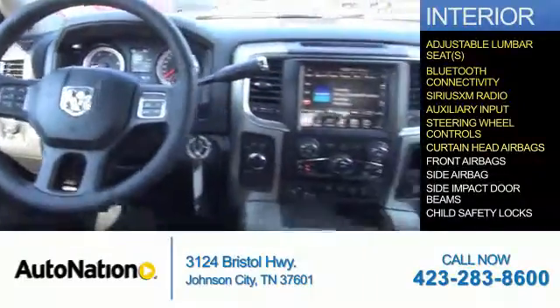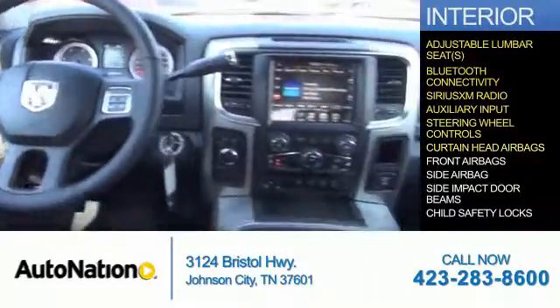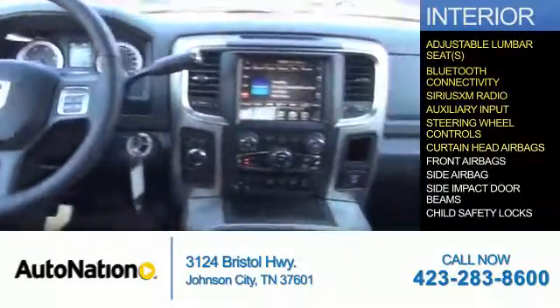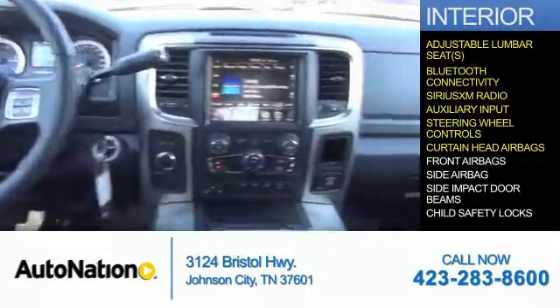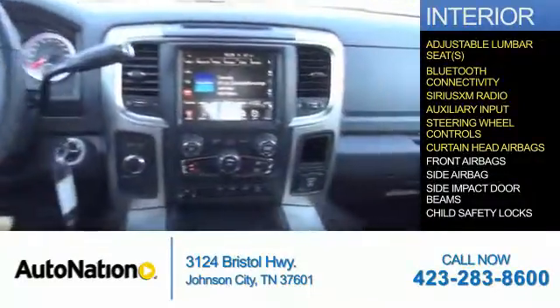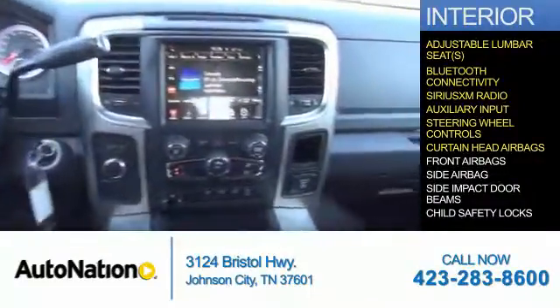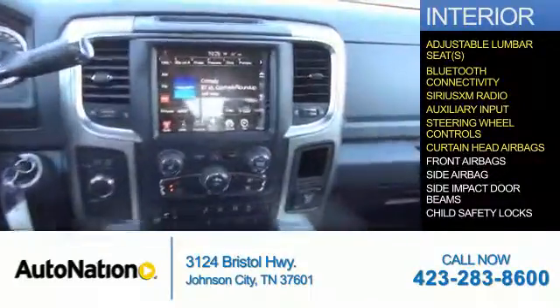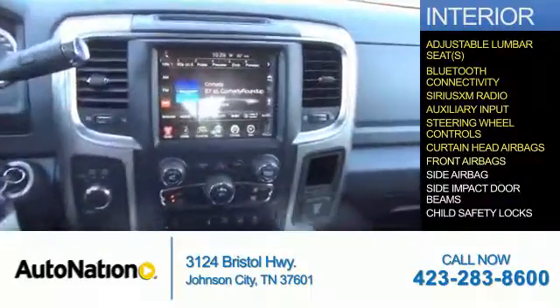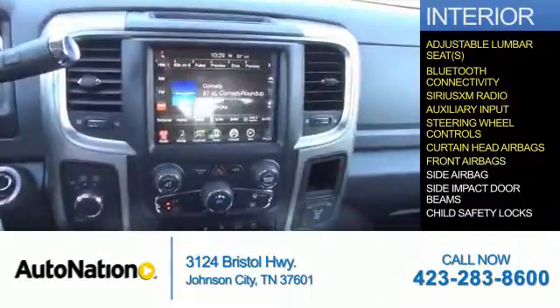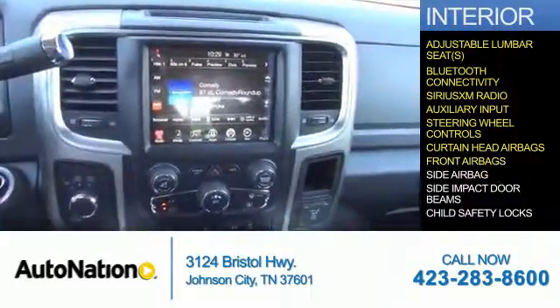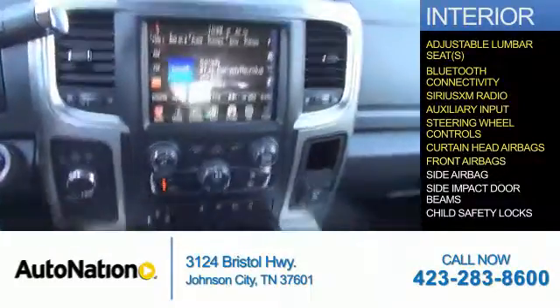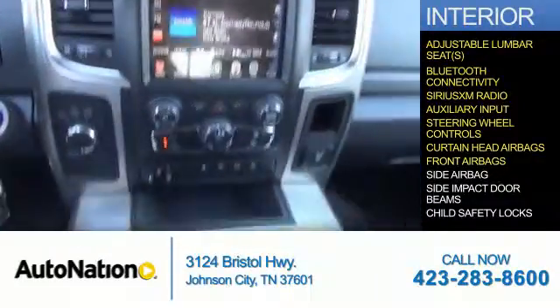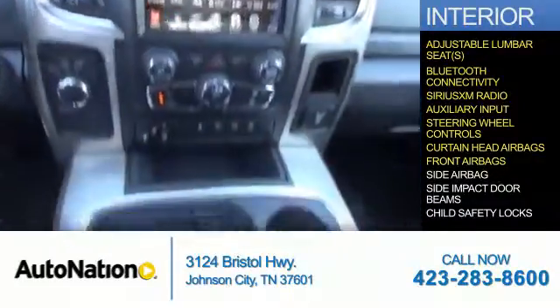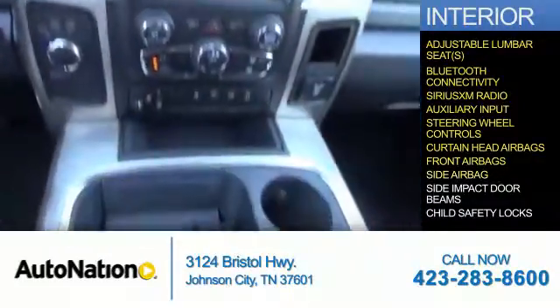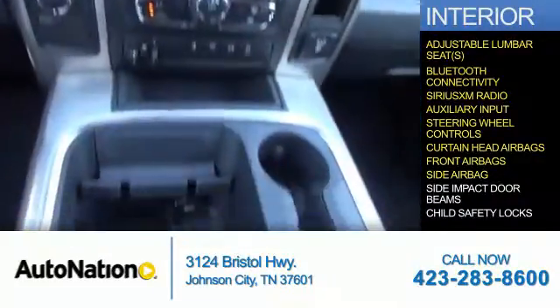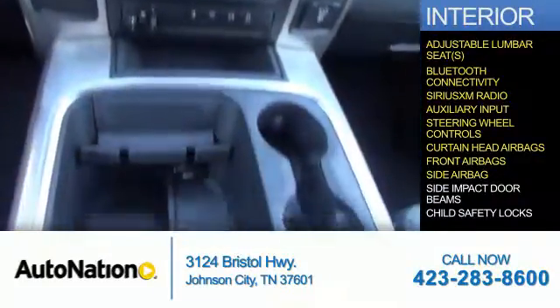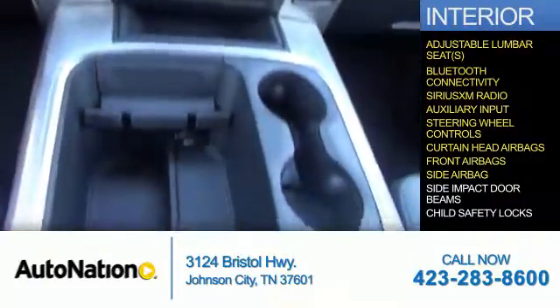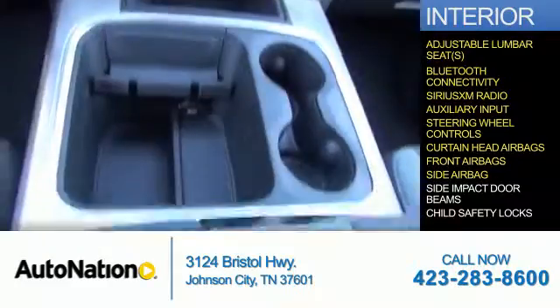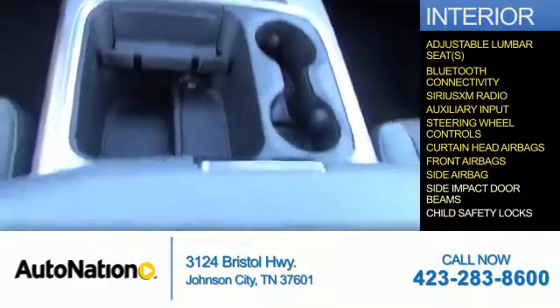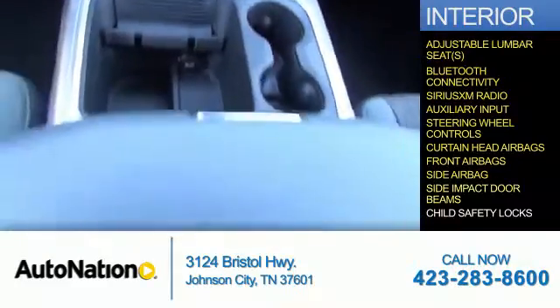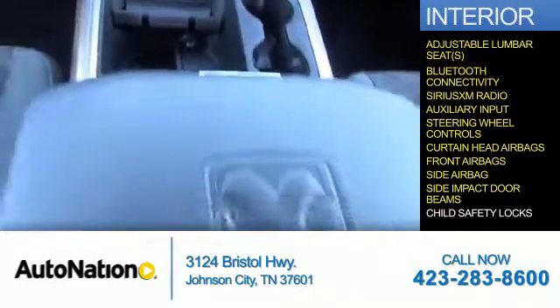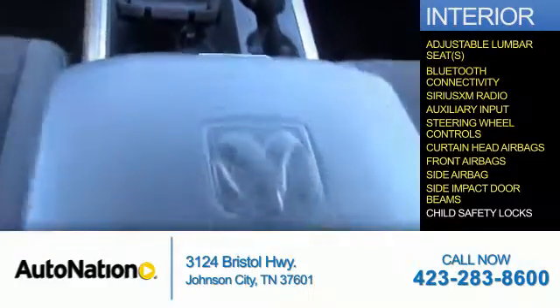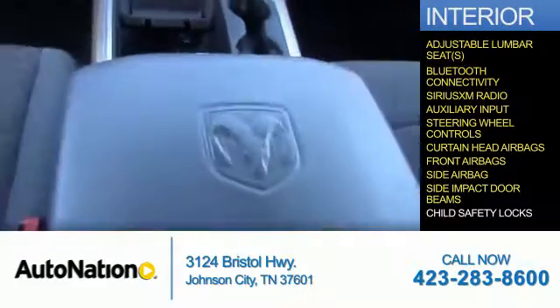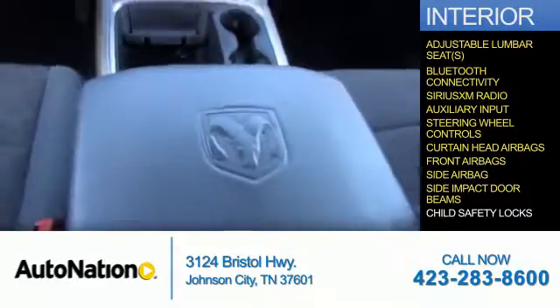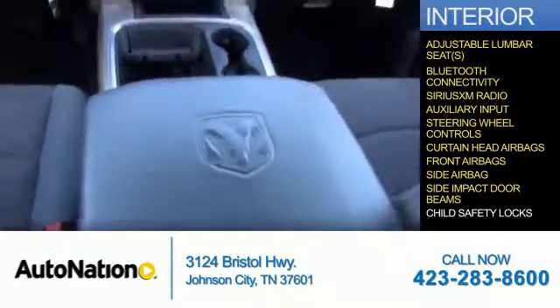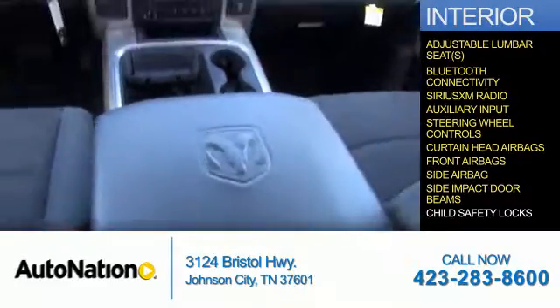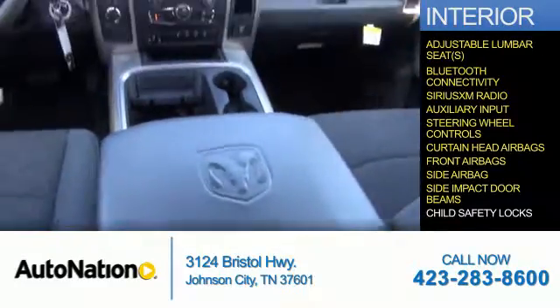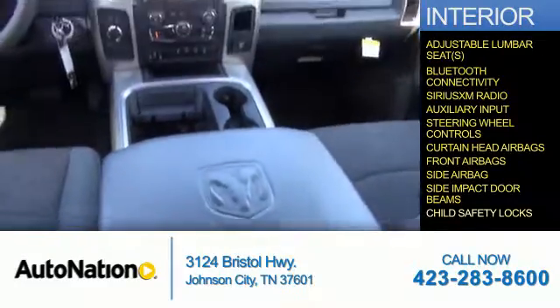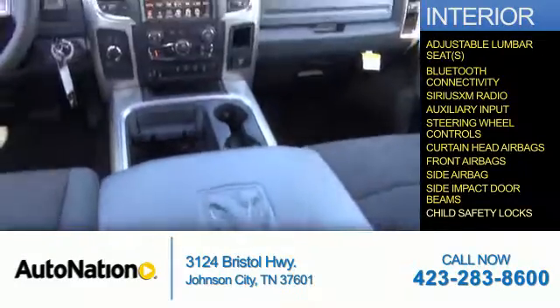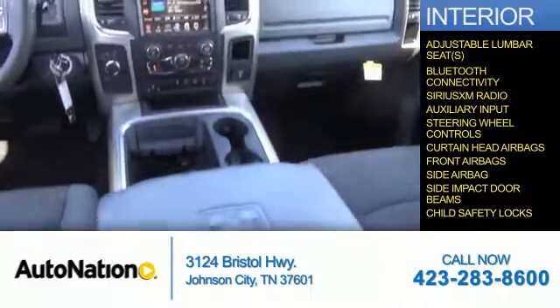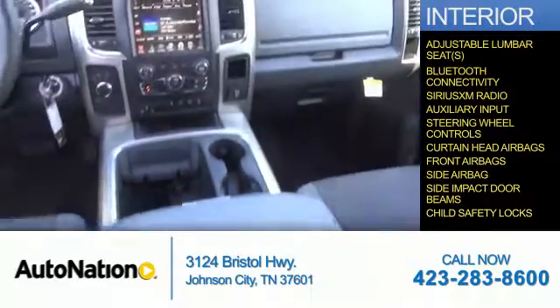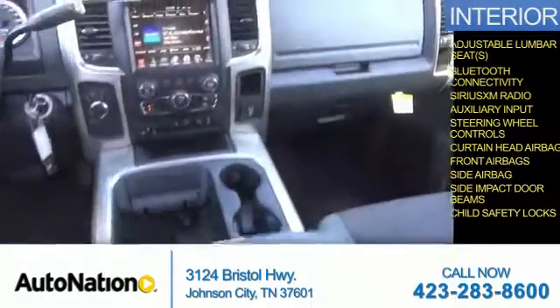Safety features include curtain head airbags, front airbags, side airbags, side impact door beams, and child safety locks.